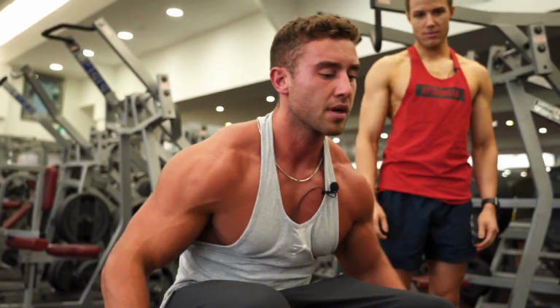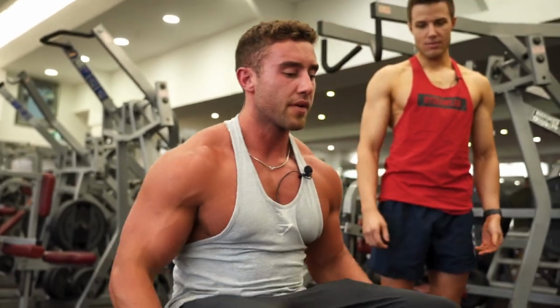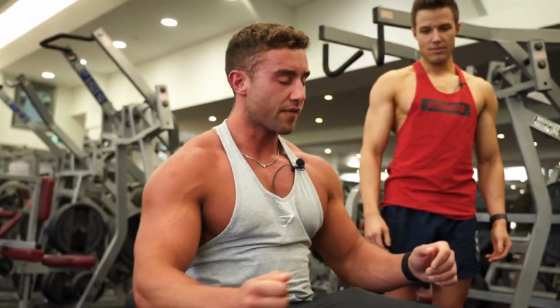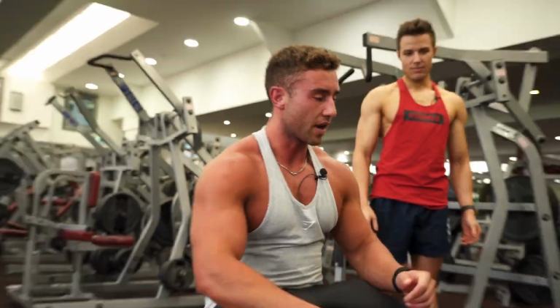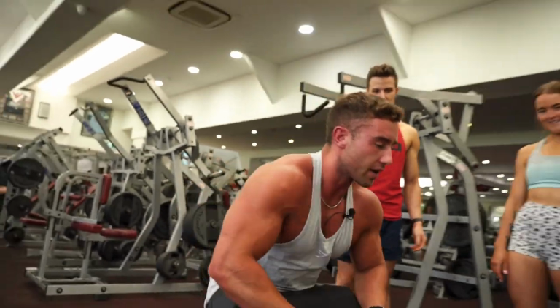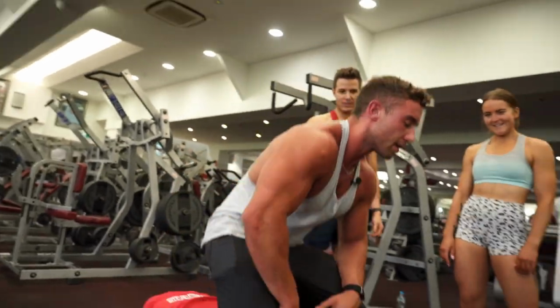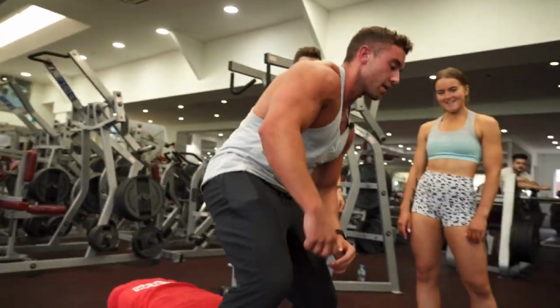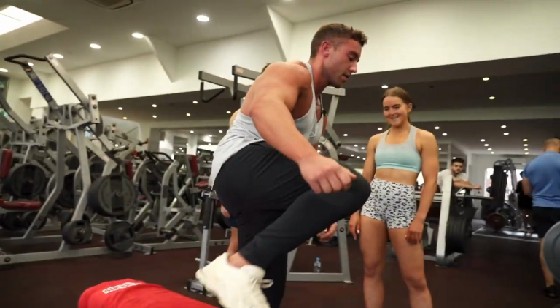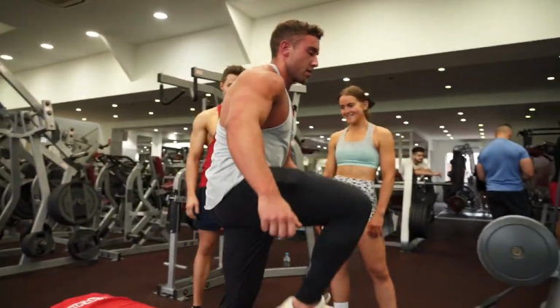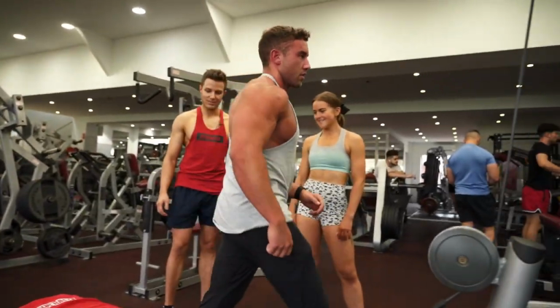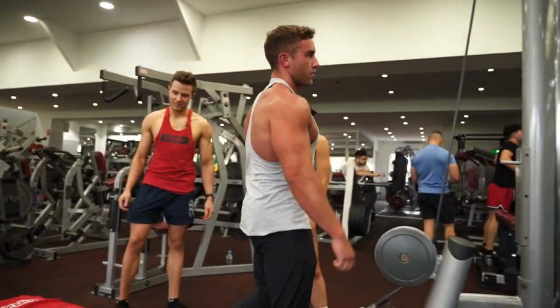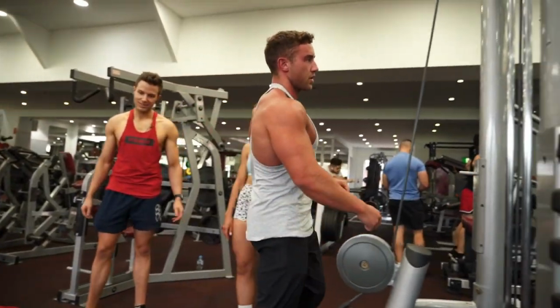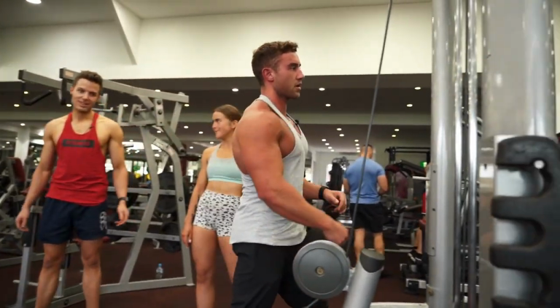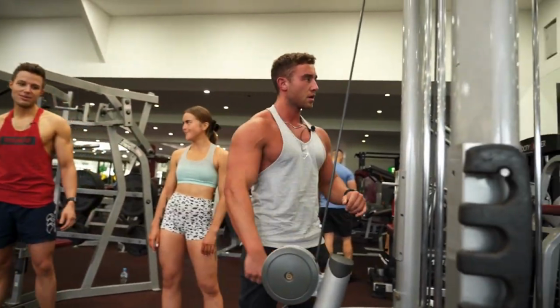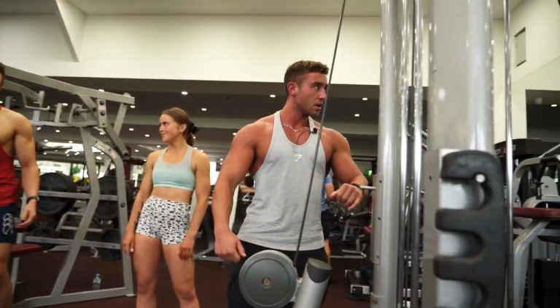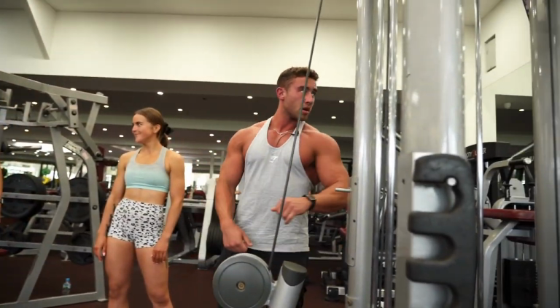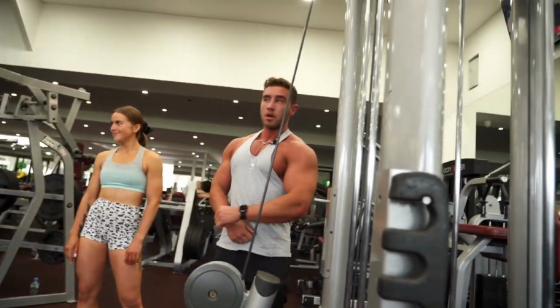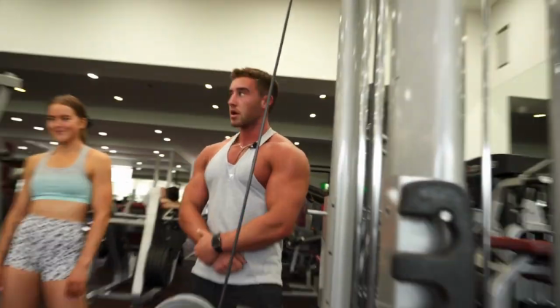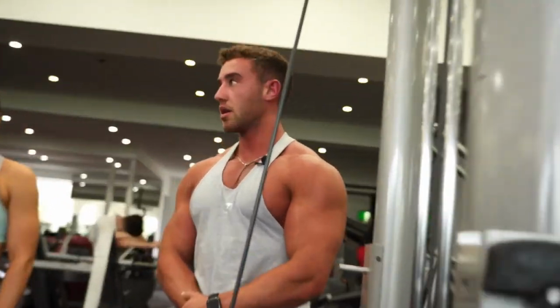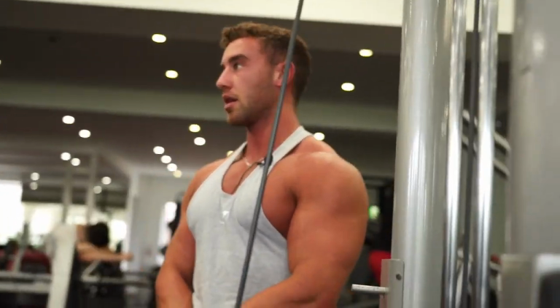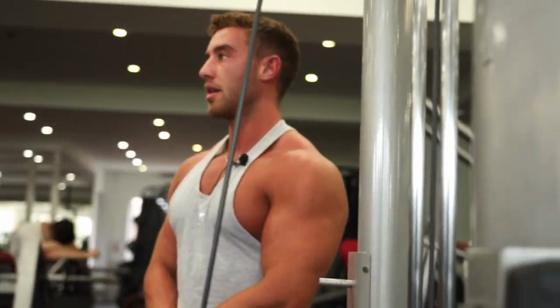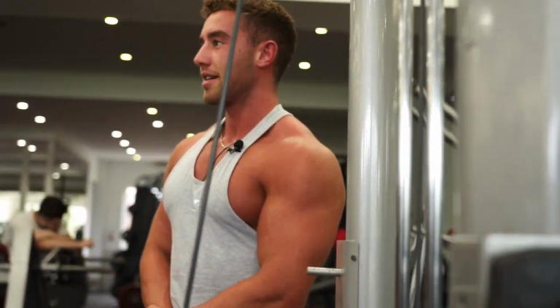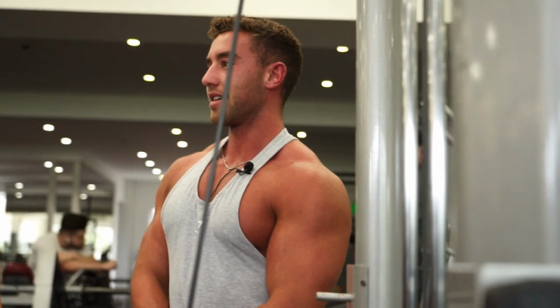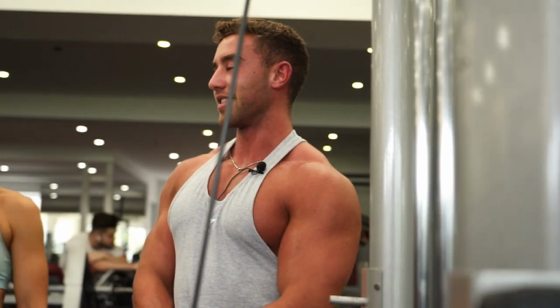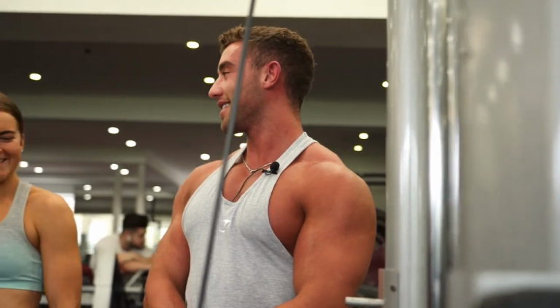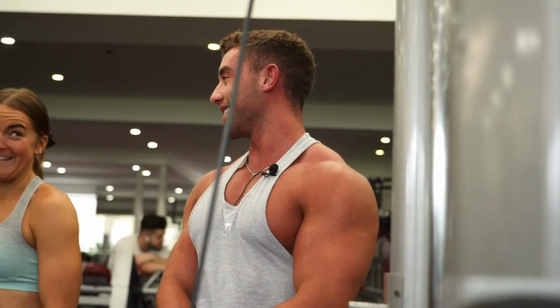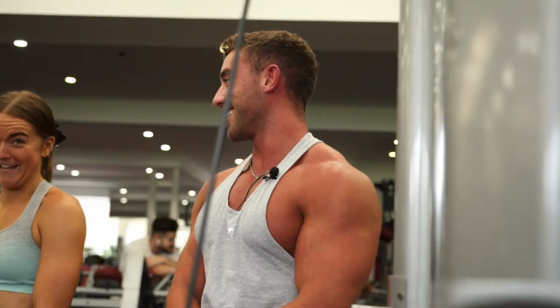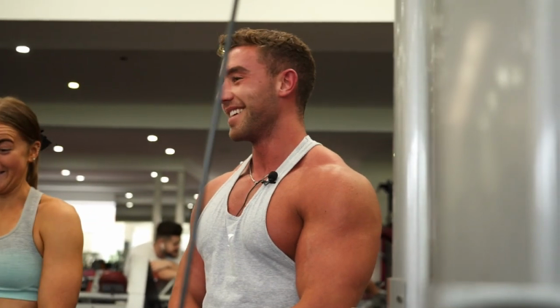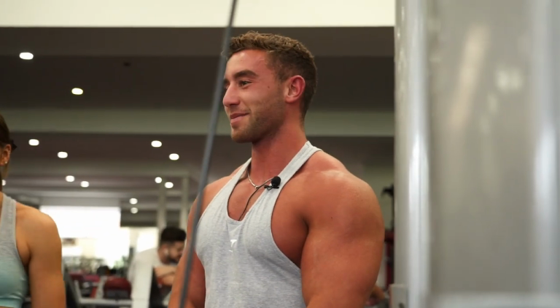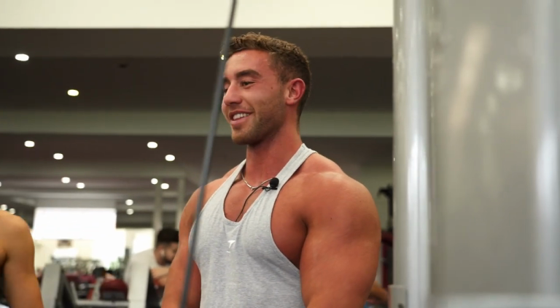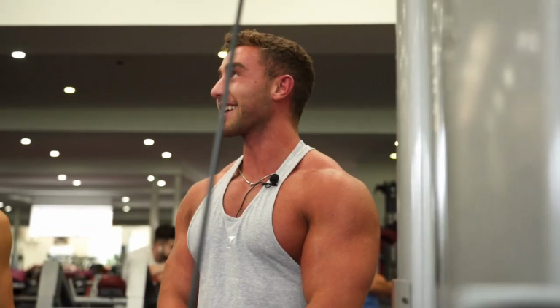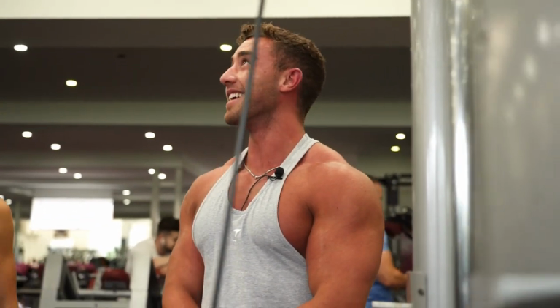Didn't that feel heavy? The back's insane, dude. Really? Must be the lighting in here.